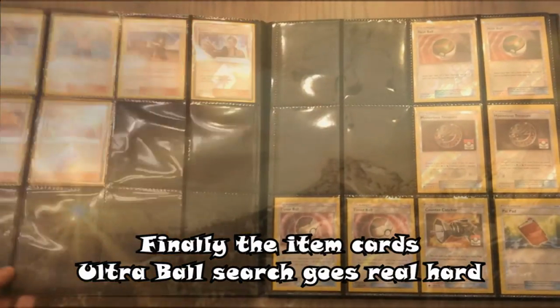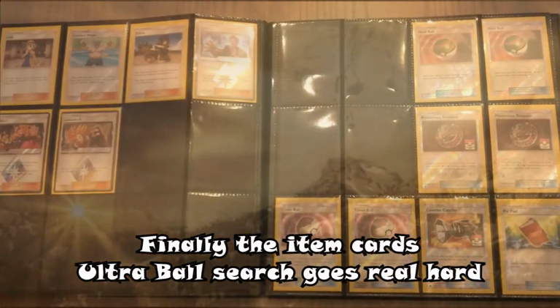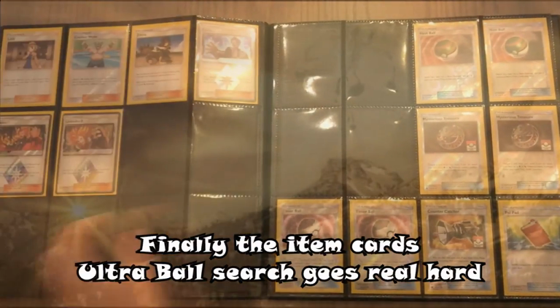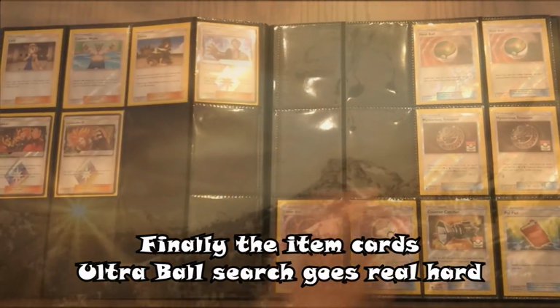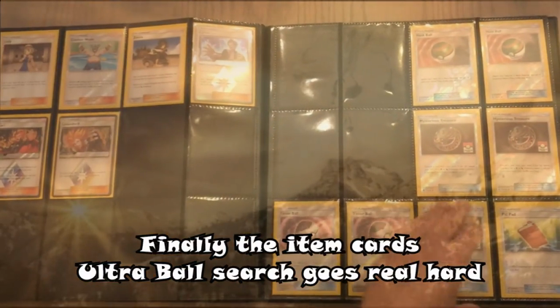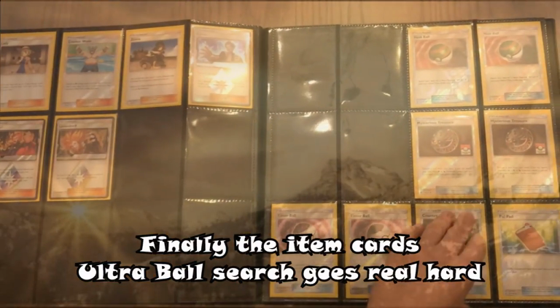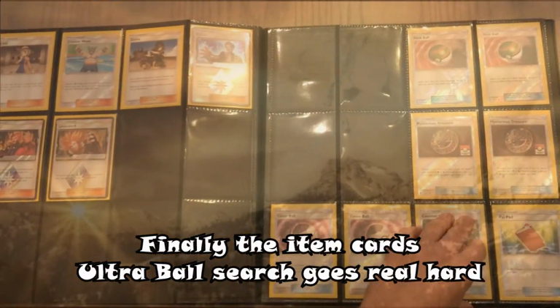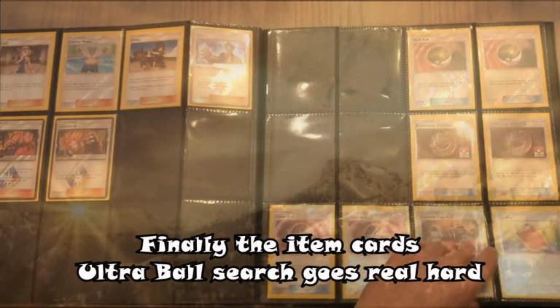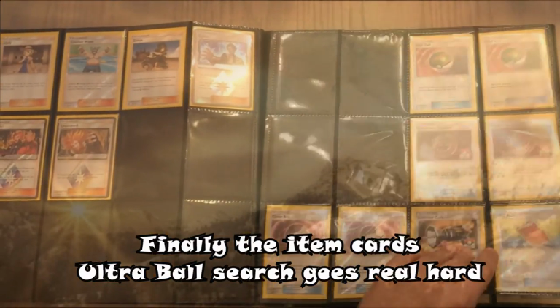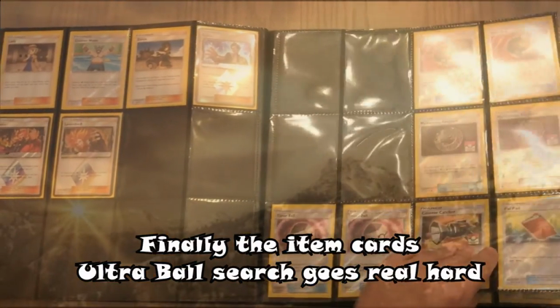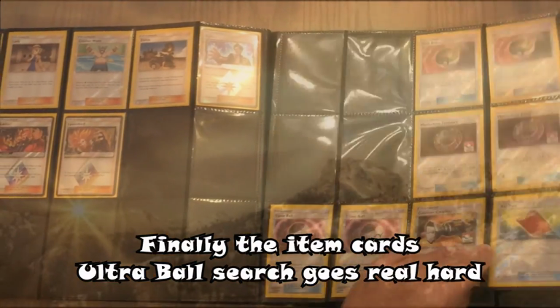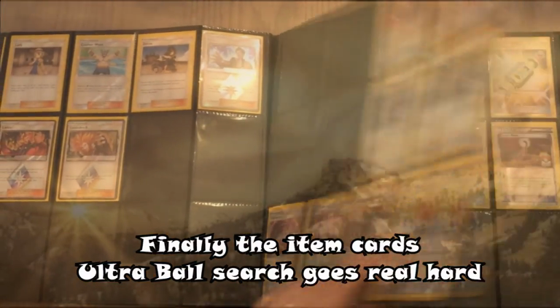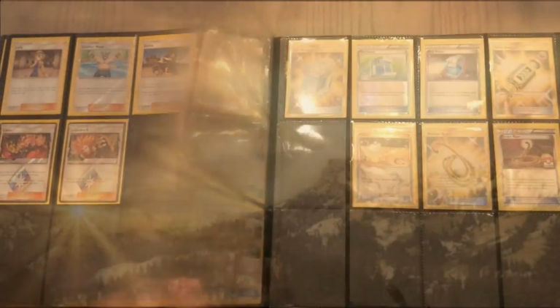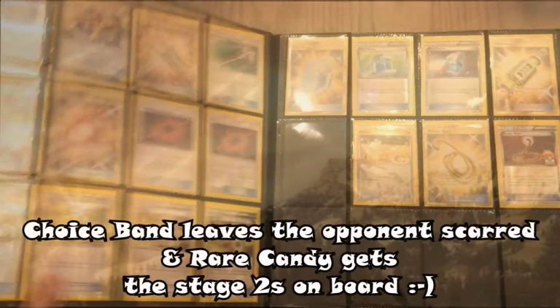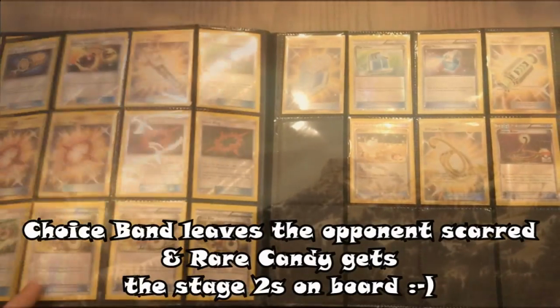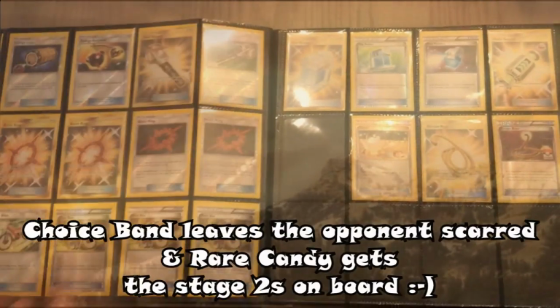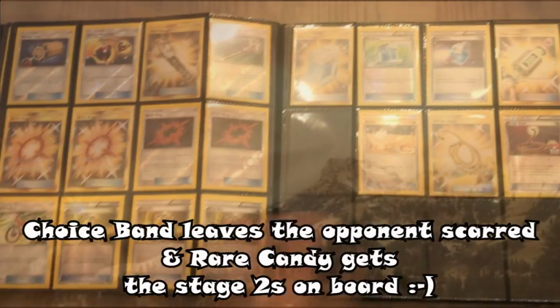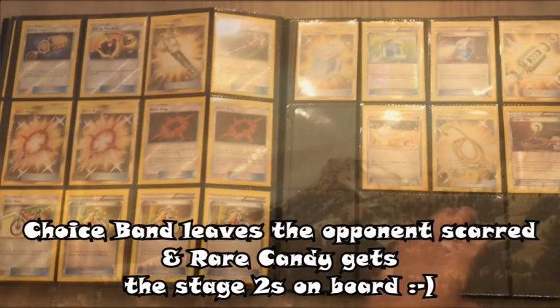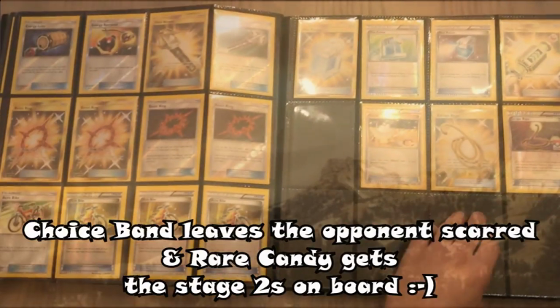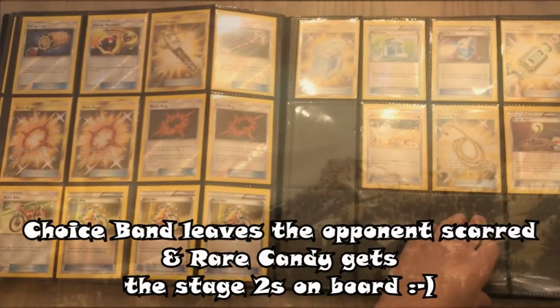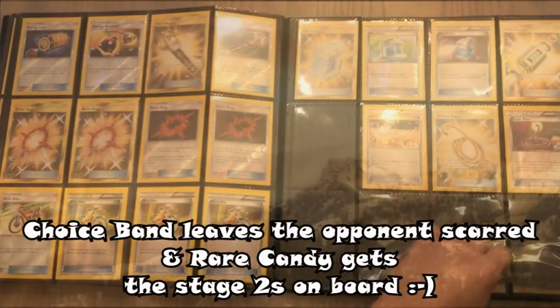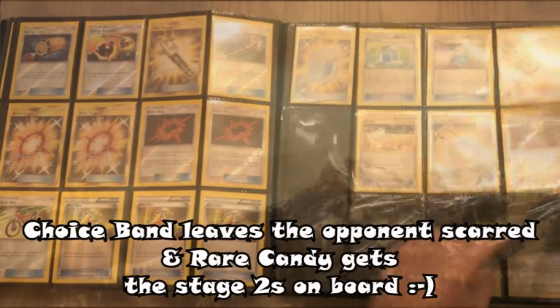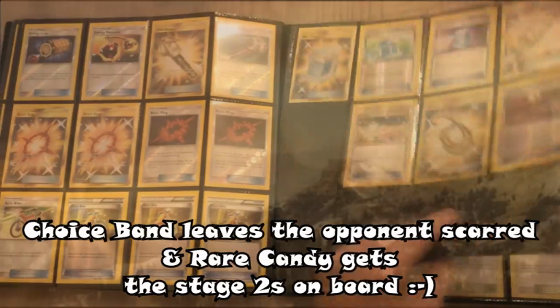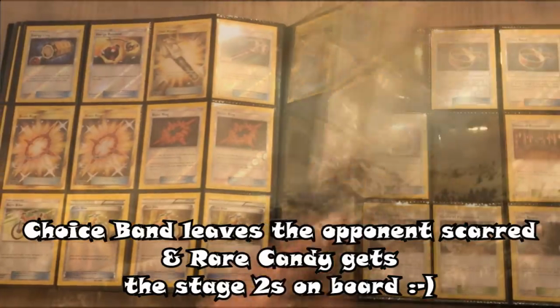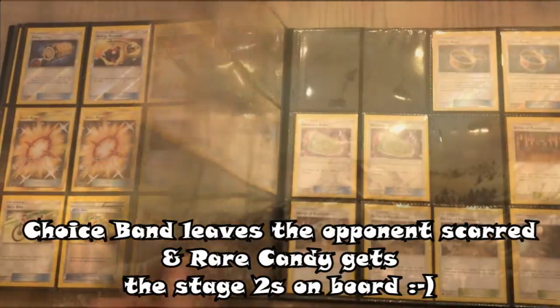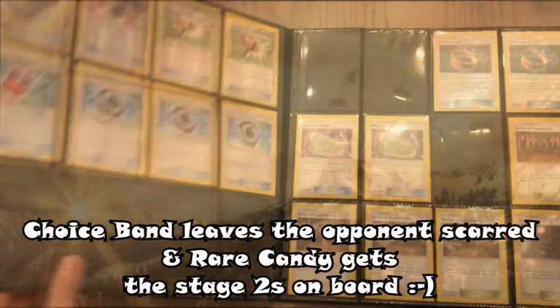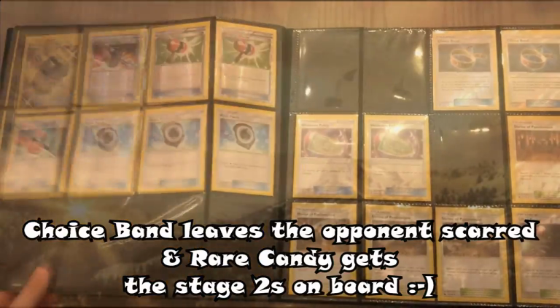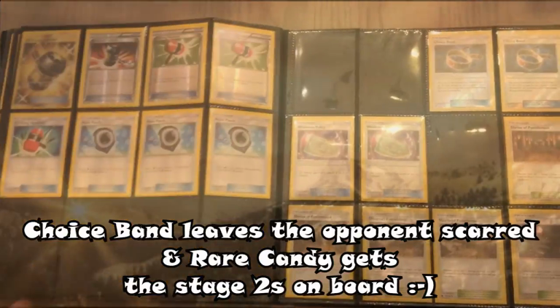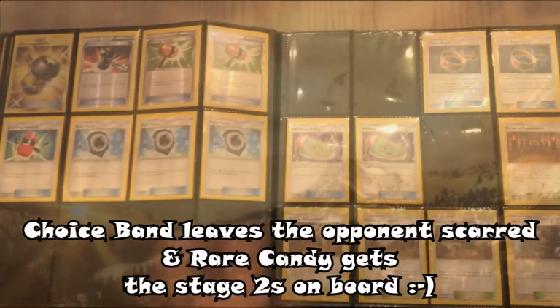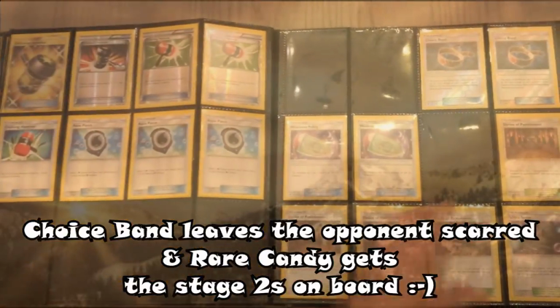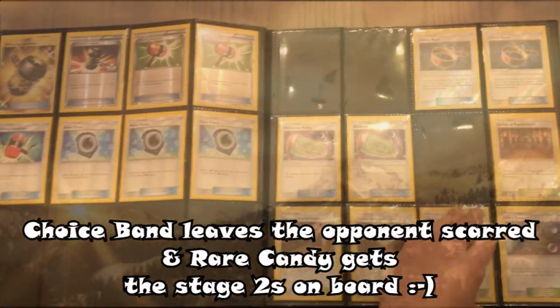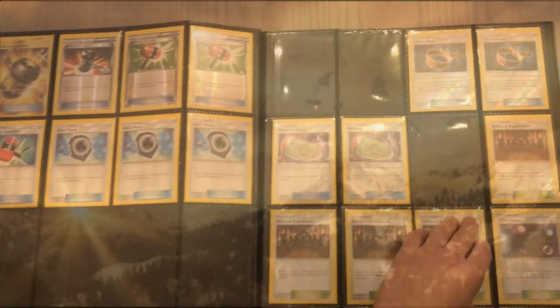Finally, the item cards. Ultra Ball starts, goes real hard. Choice Band leaves the opponent's cards. And where can he get to the stage two on board?